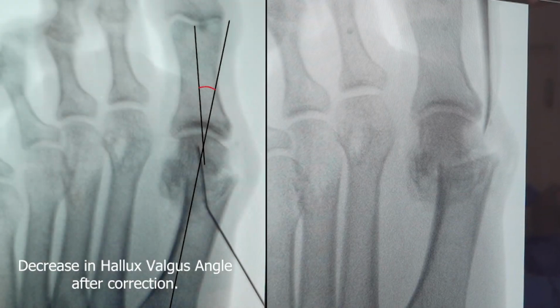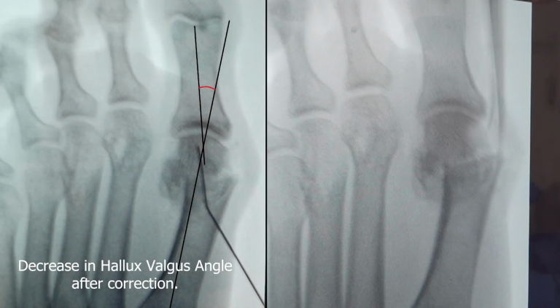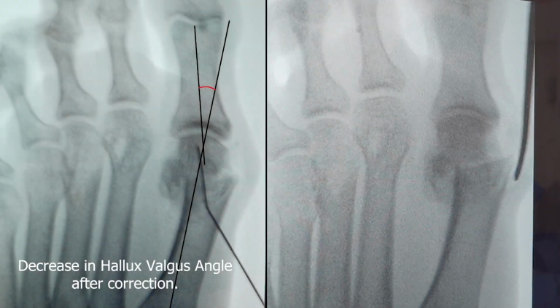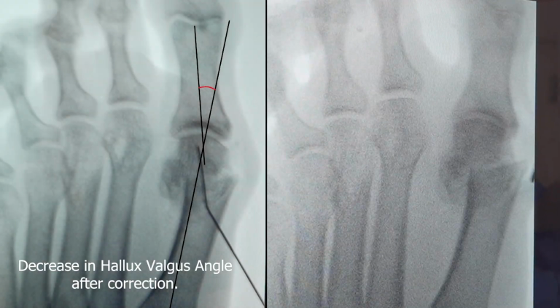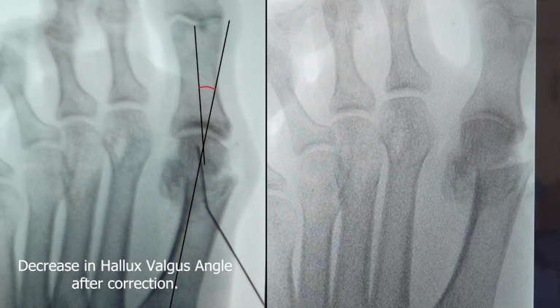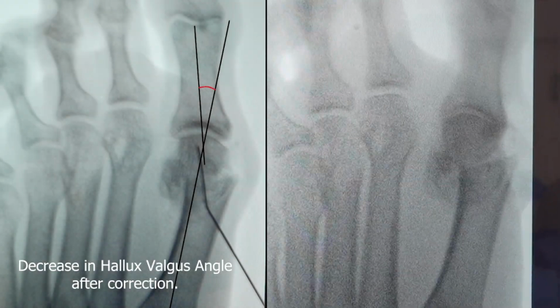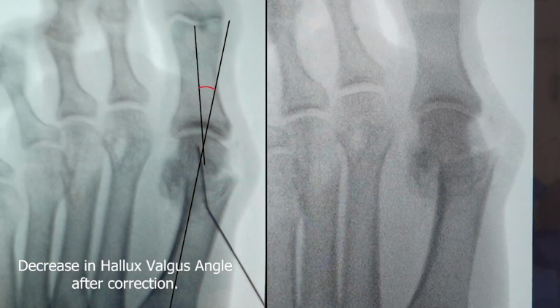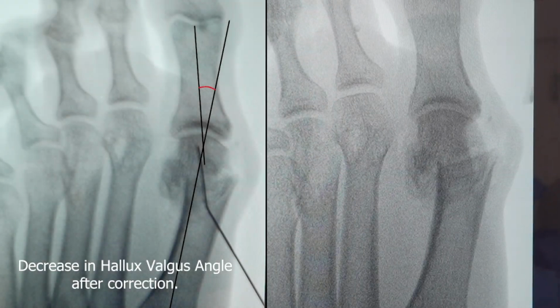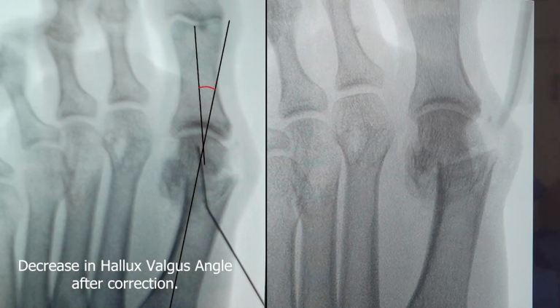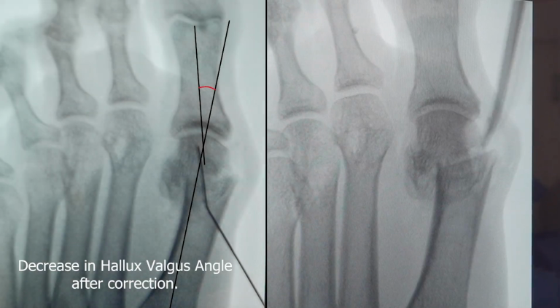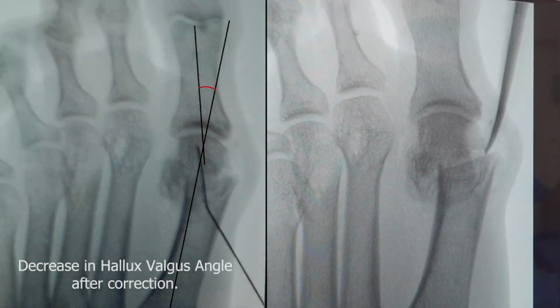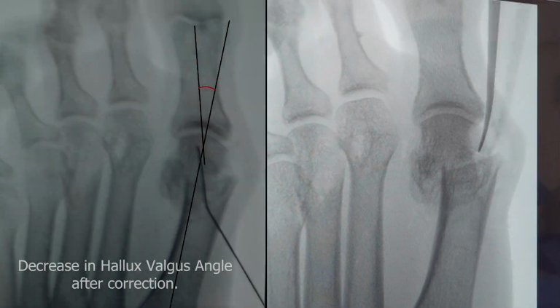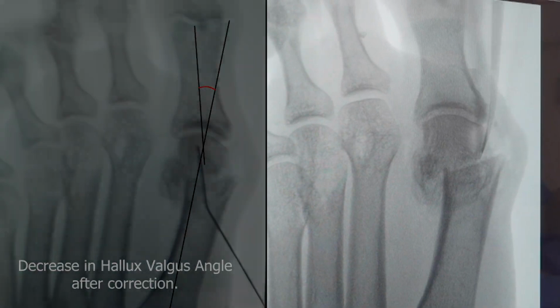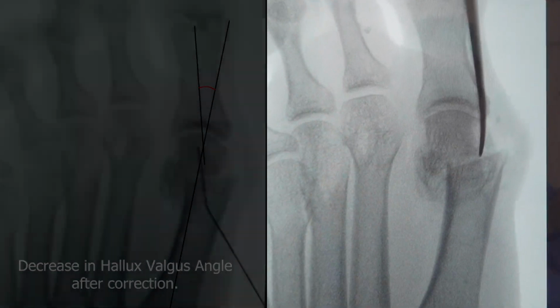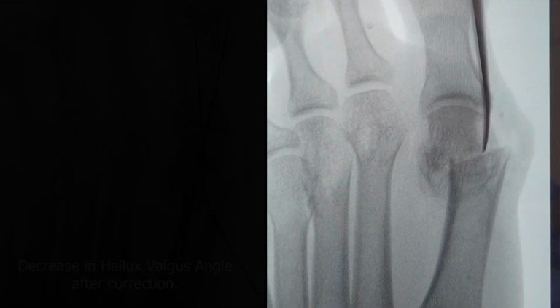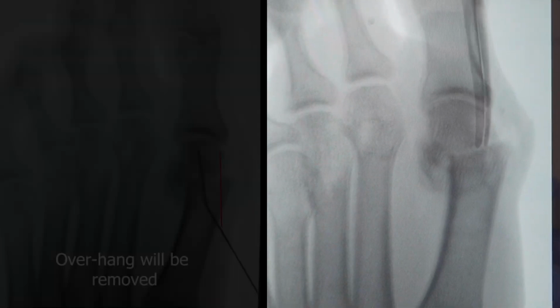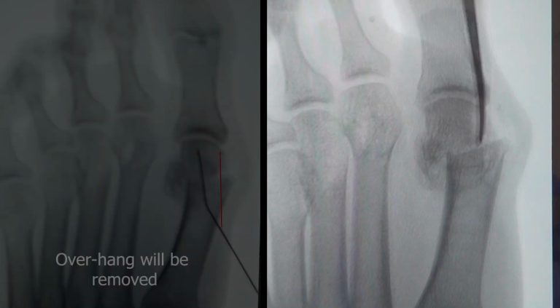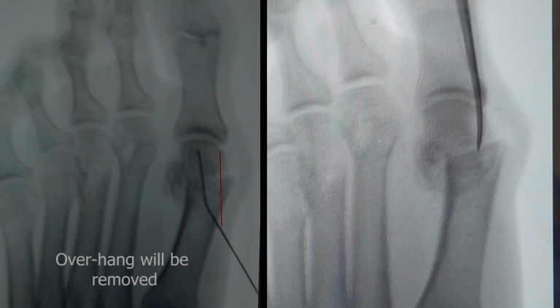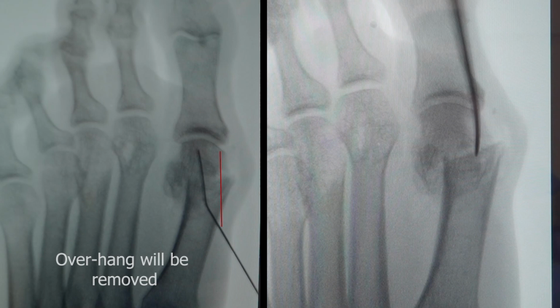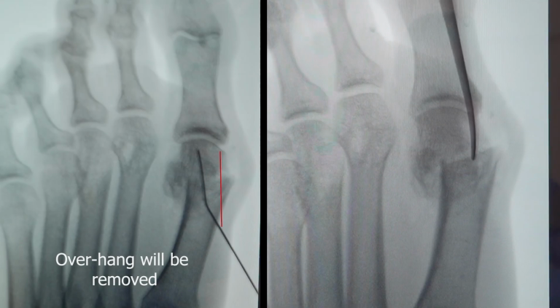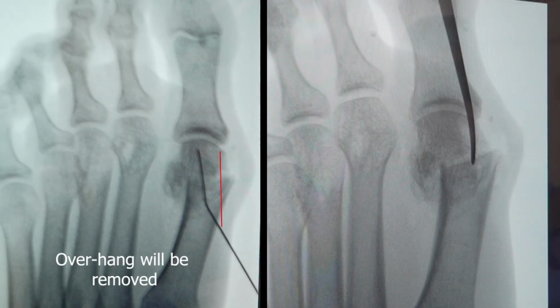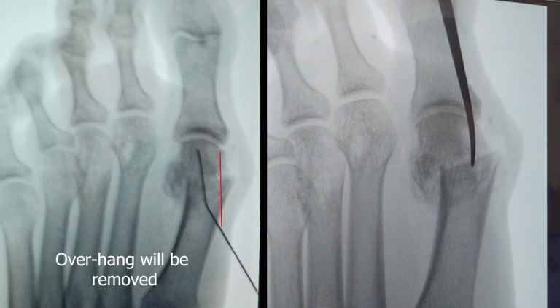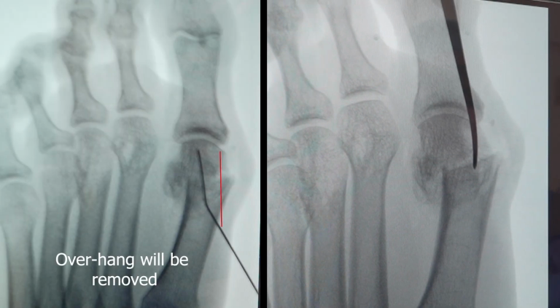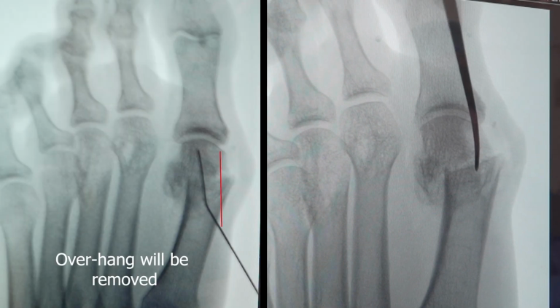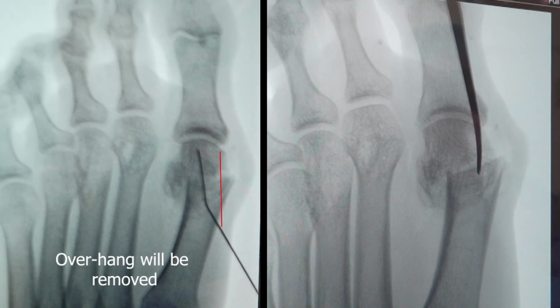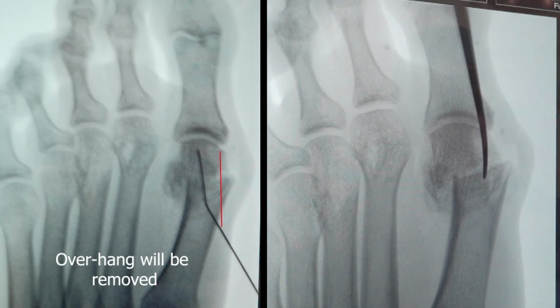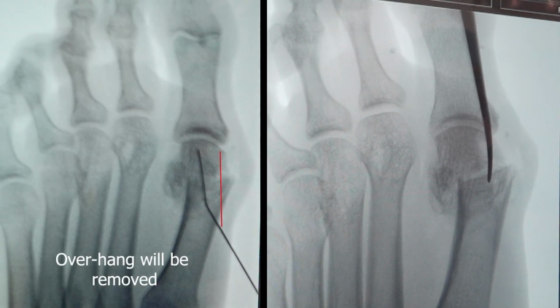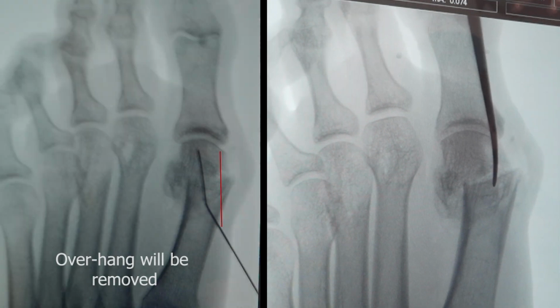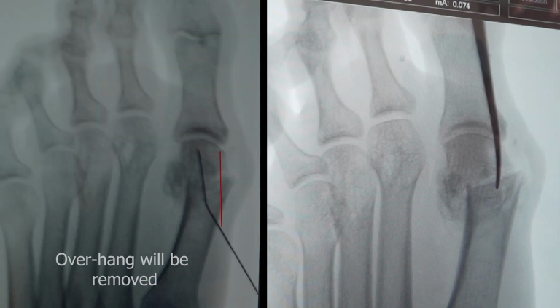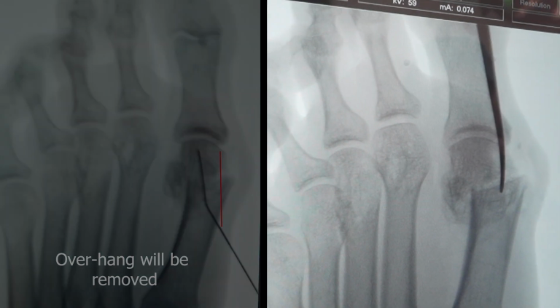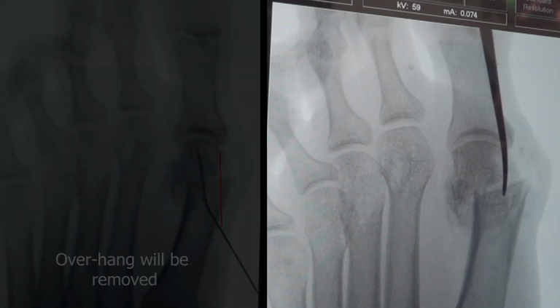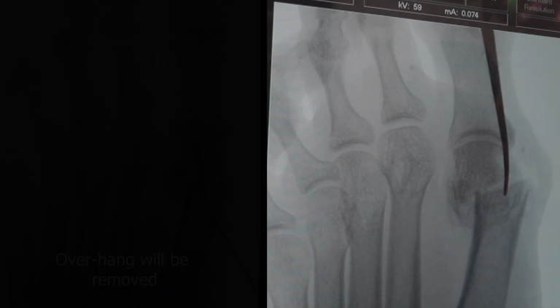That little overhang — where does it end to, Abzi? Ends there. Yeah. Fantastic.